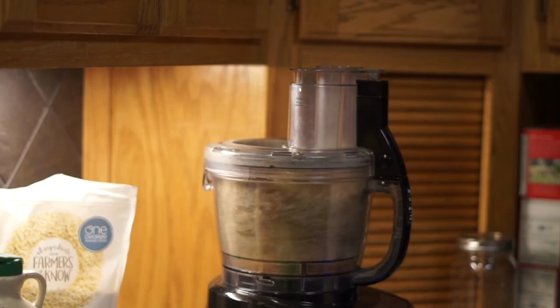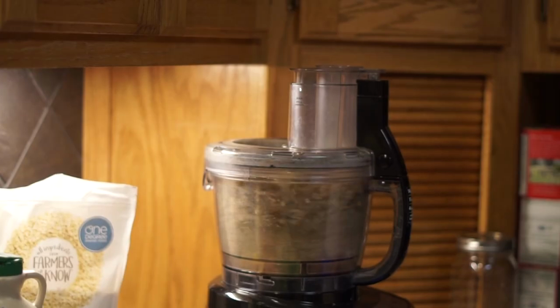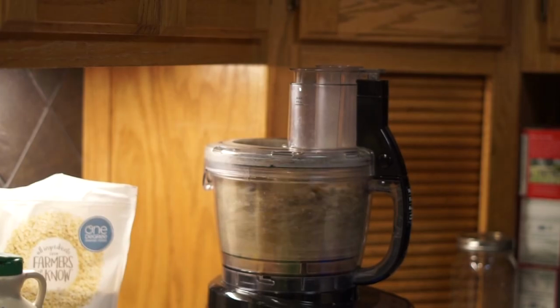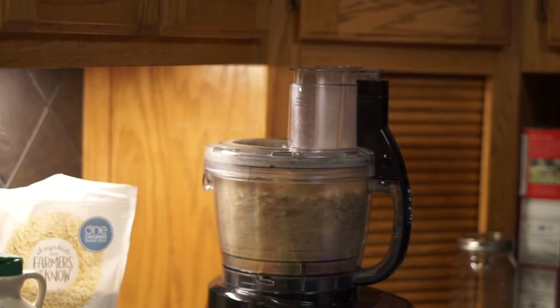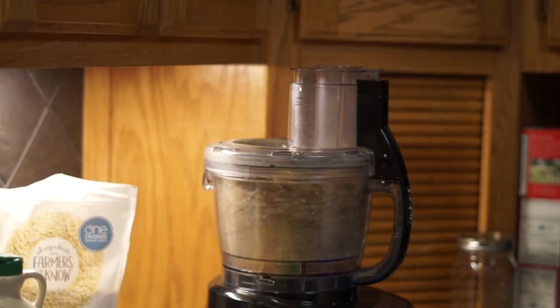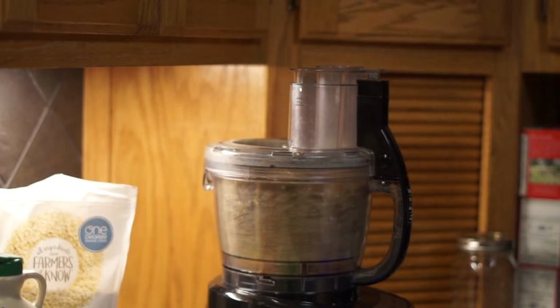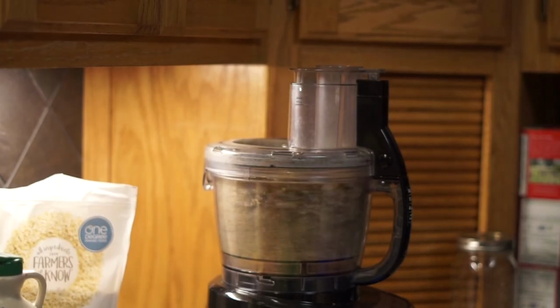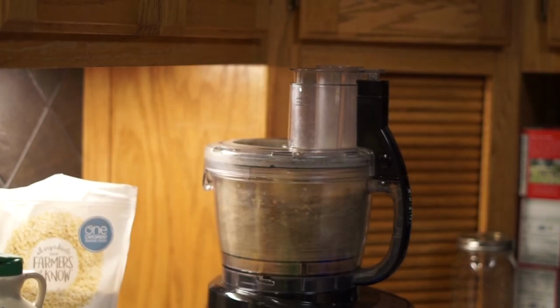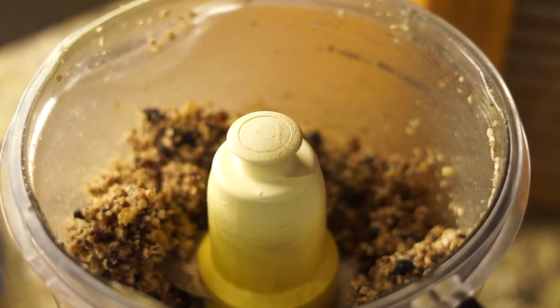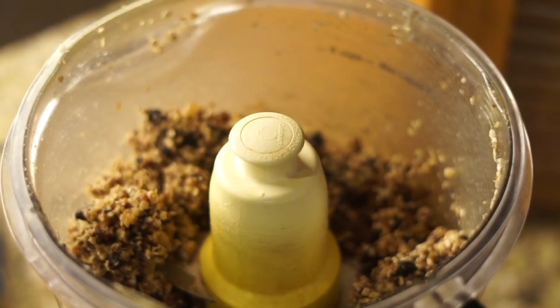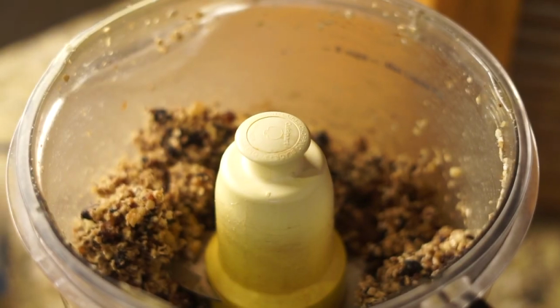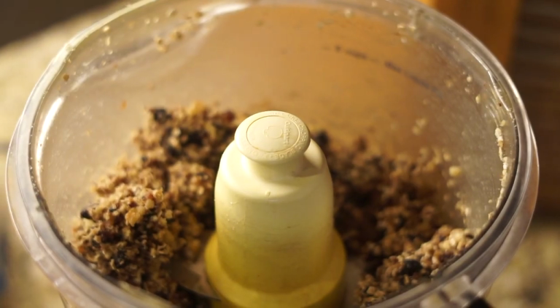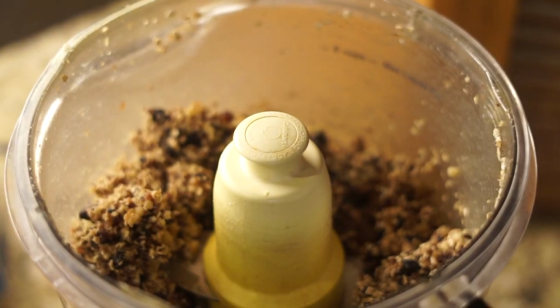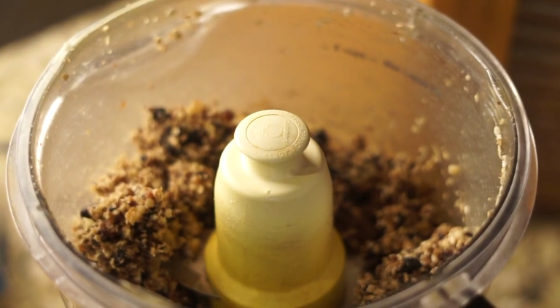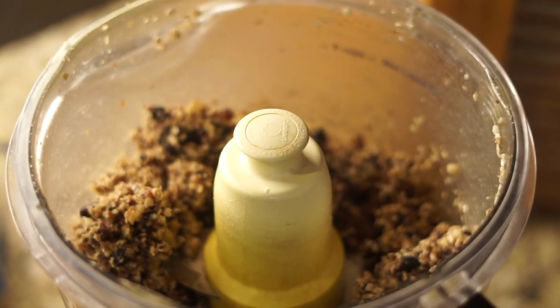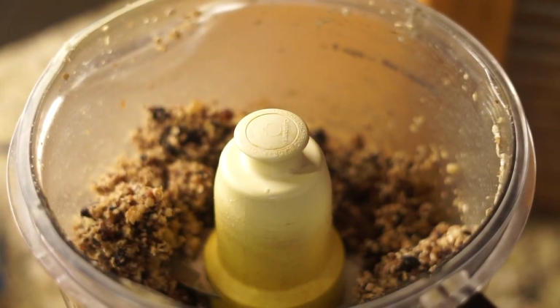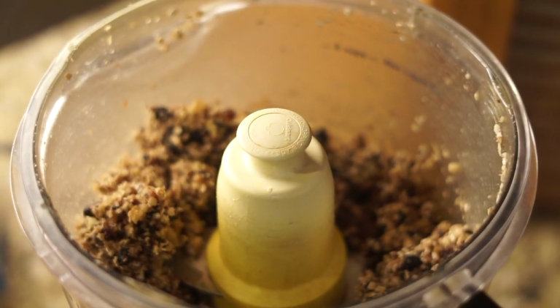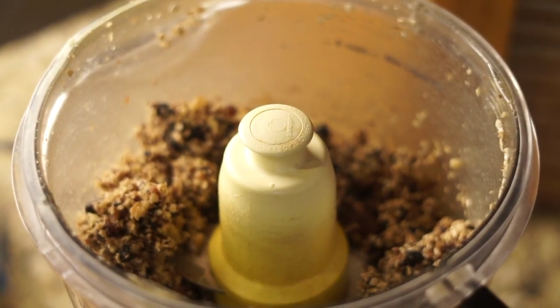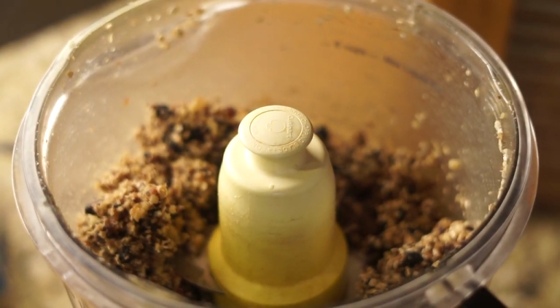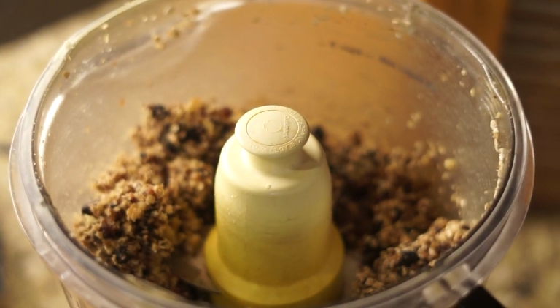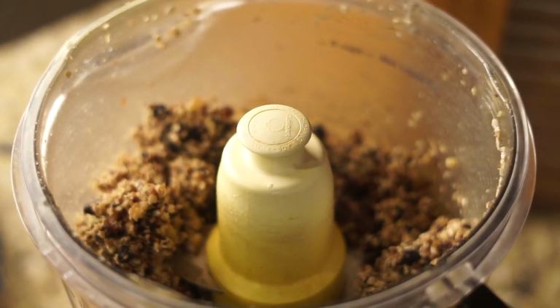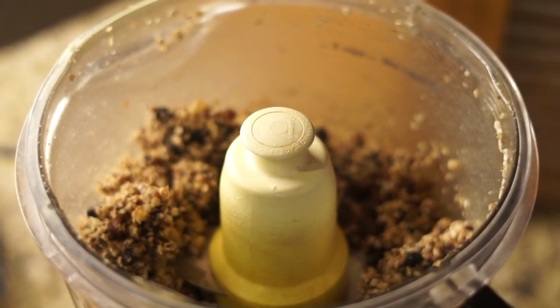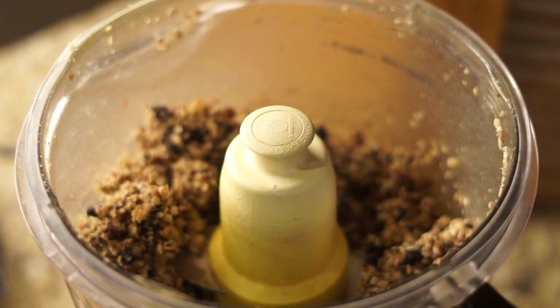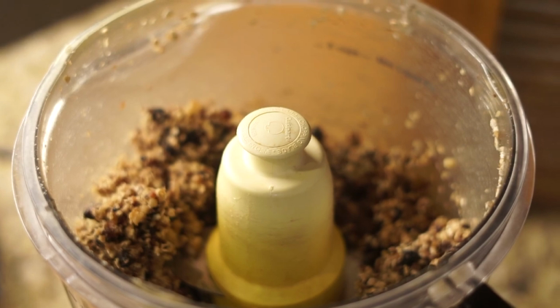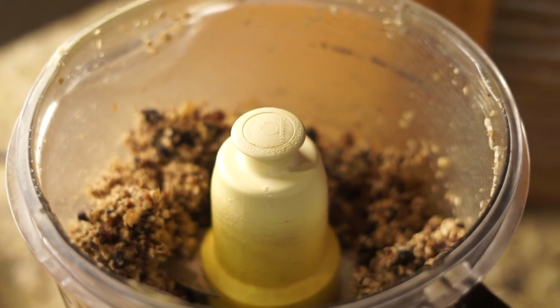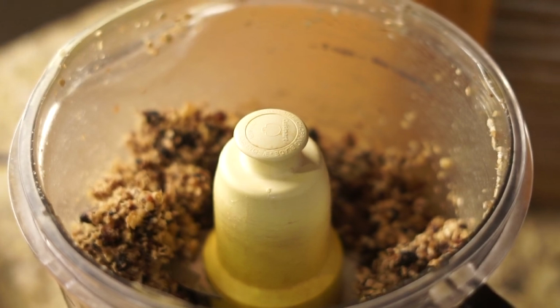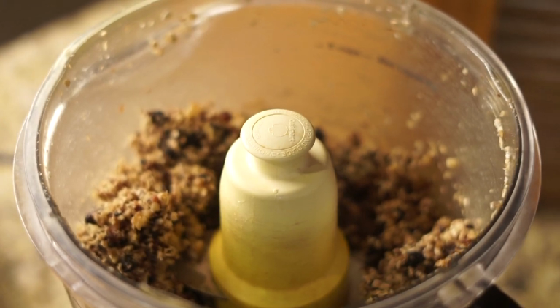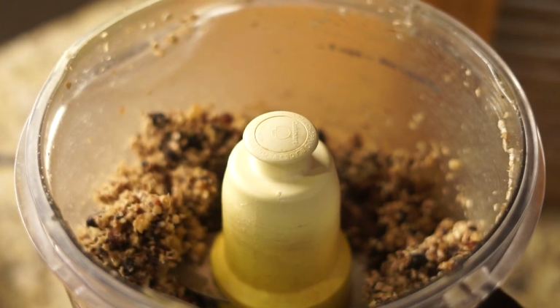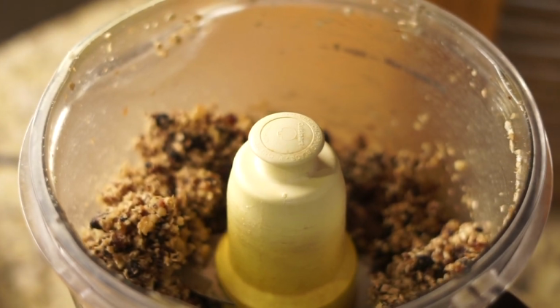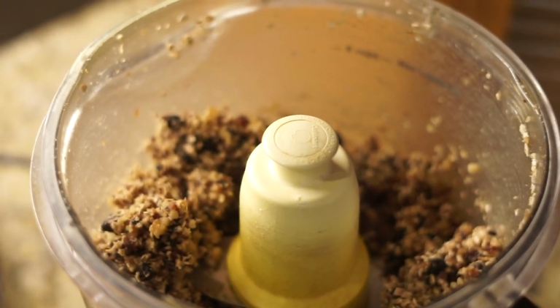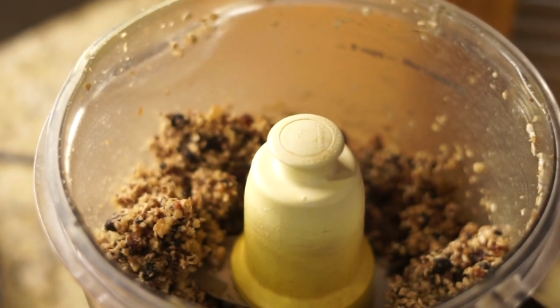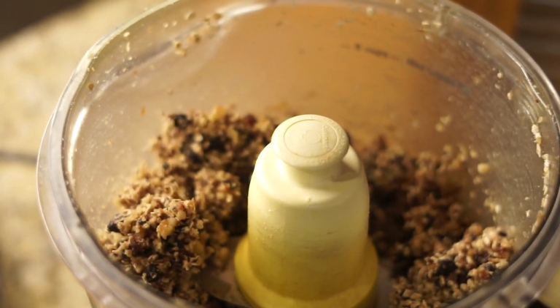Then we're going to blend everything up in the food processor, and it should look something like this. I do it for about 20 to 30 seconds.